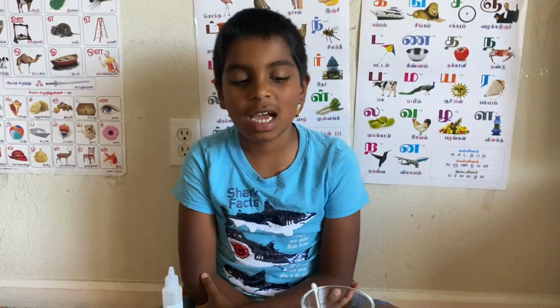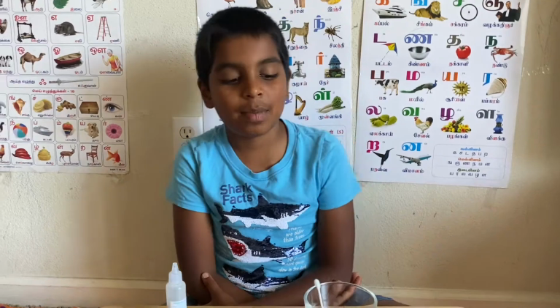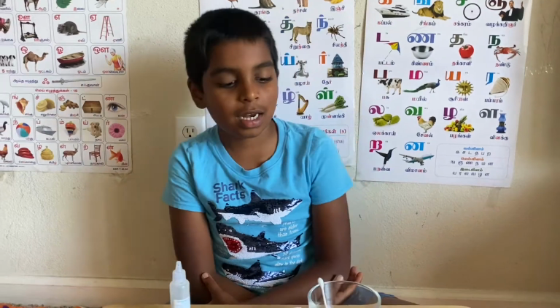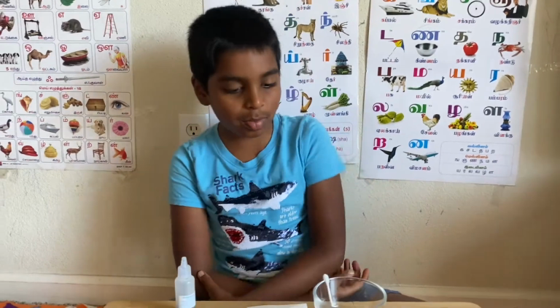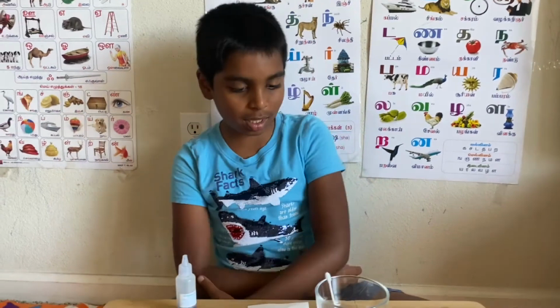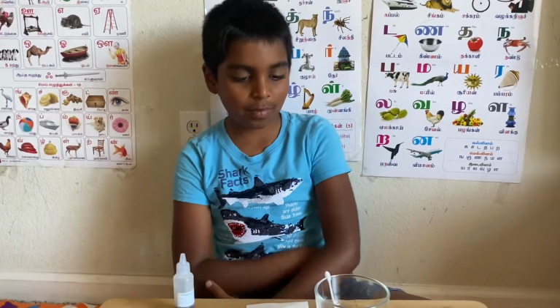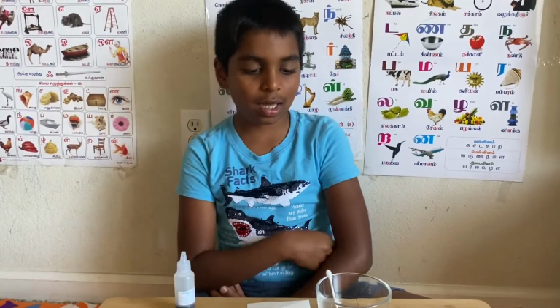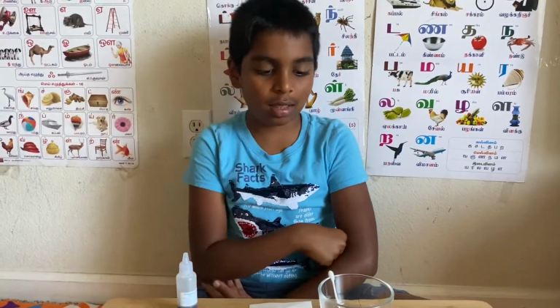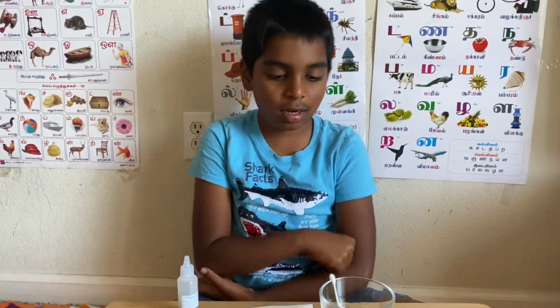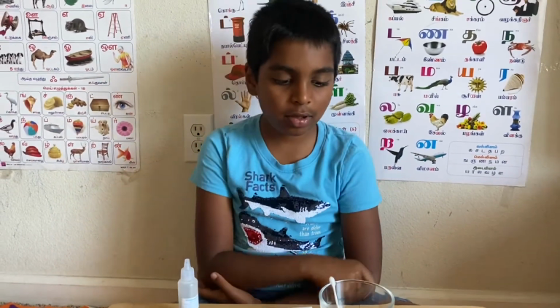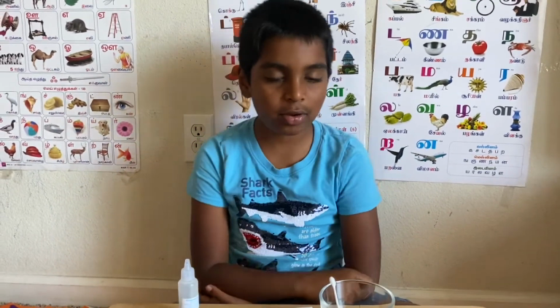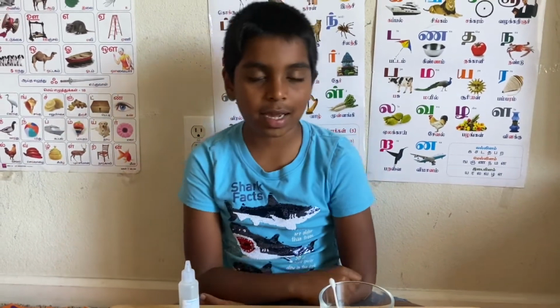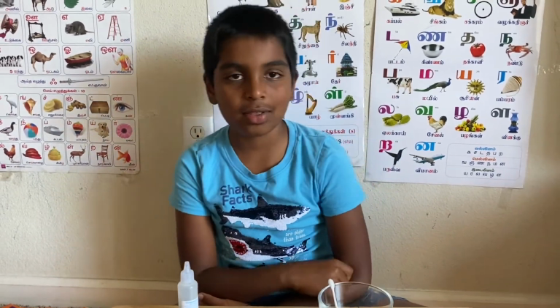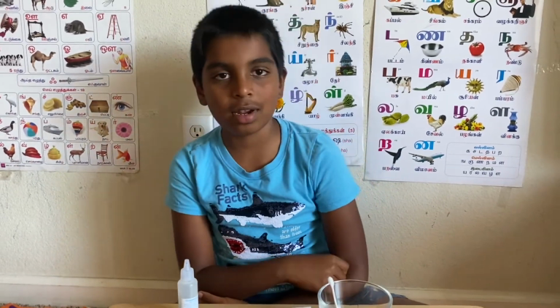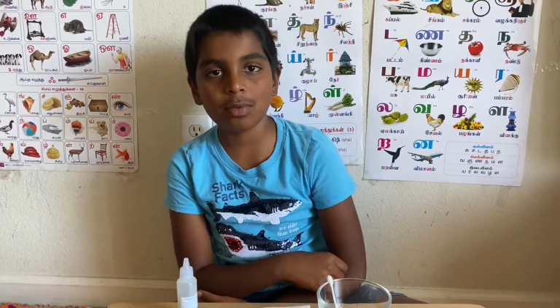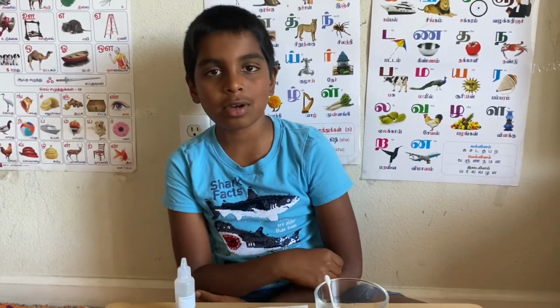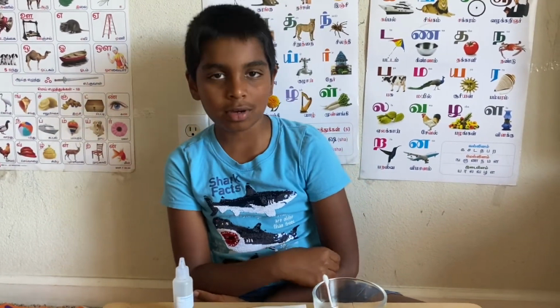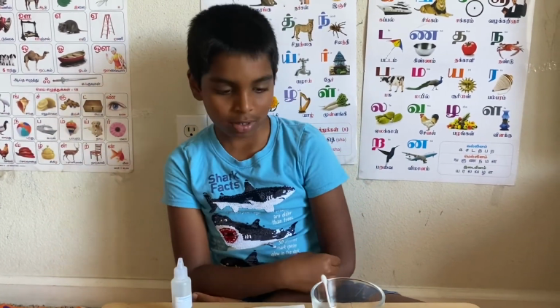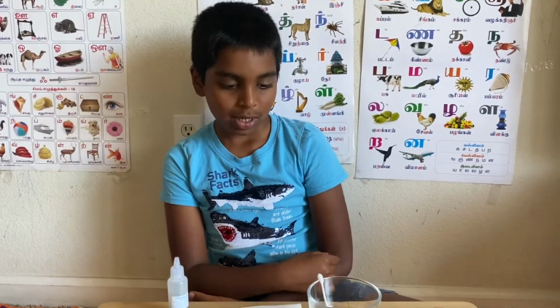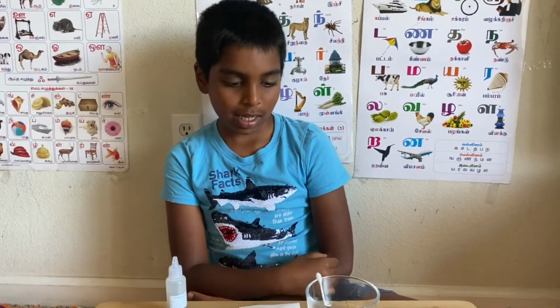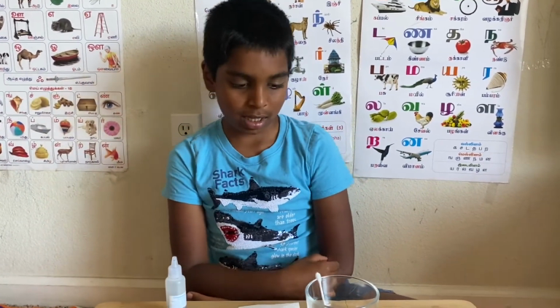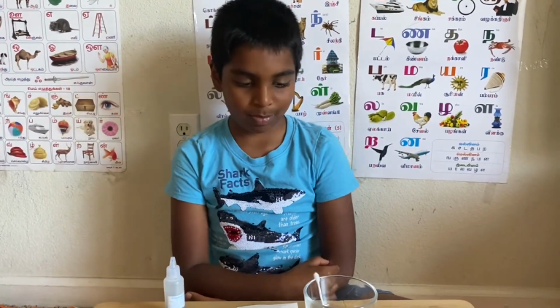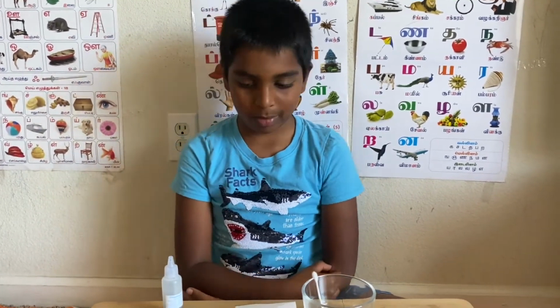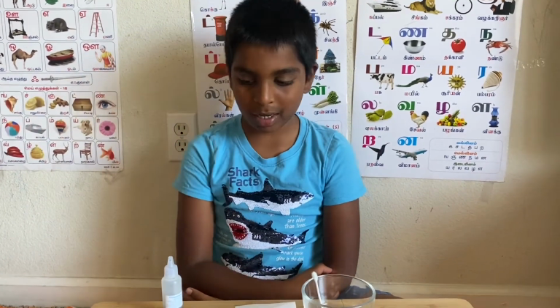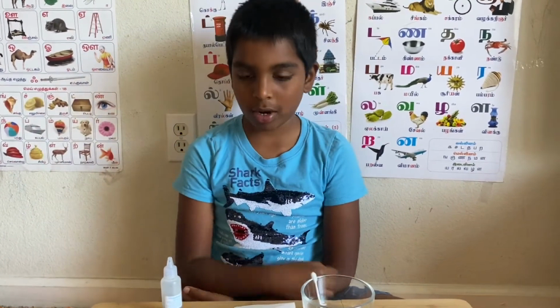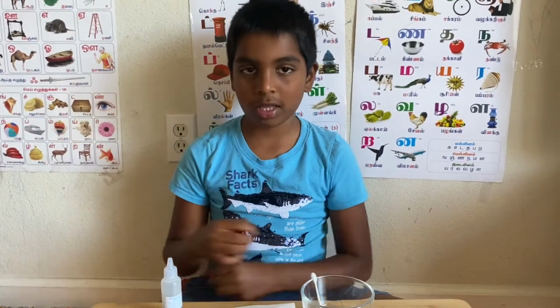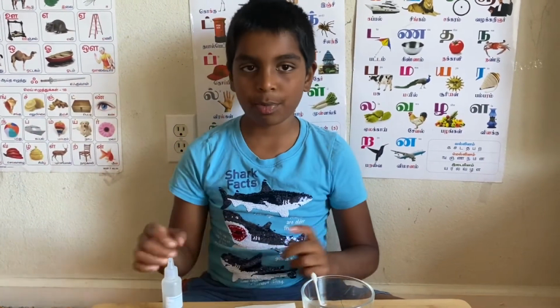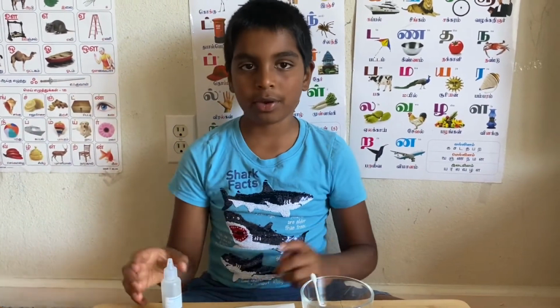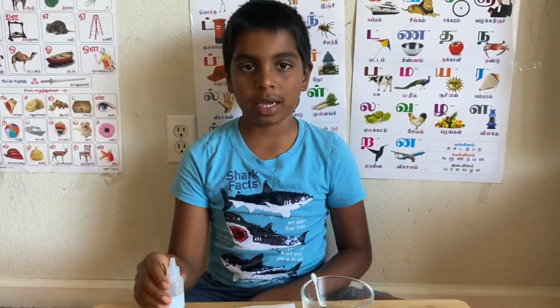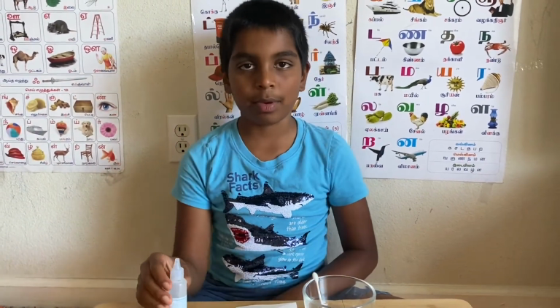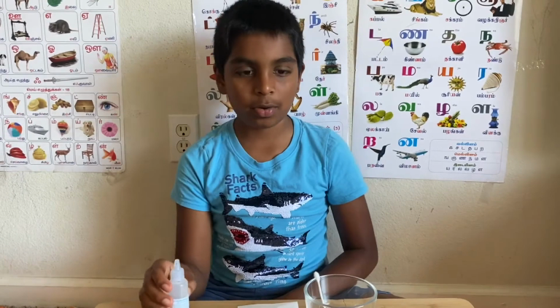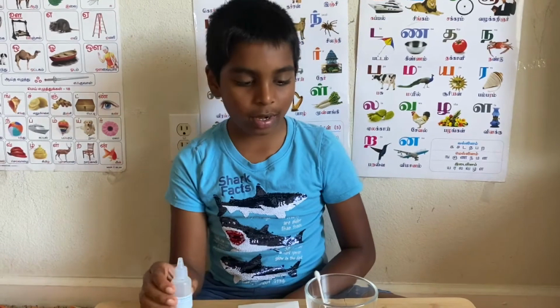Hi, my name is Kevin. I studied to a grade. Today we're going to do an experiment called disappearing ink, part one.